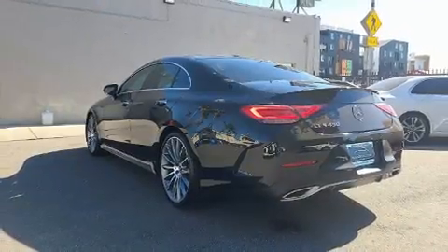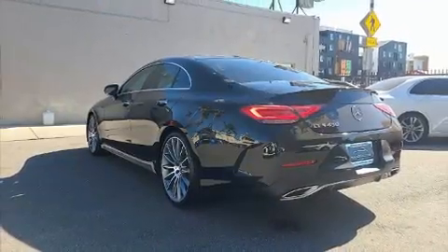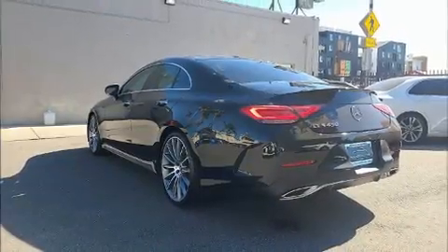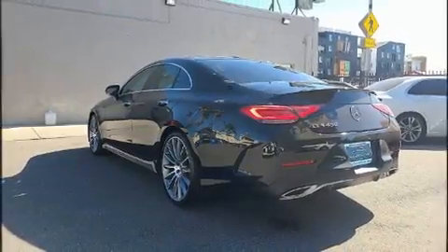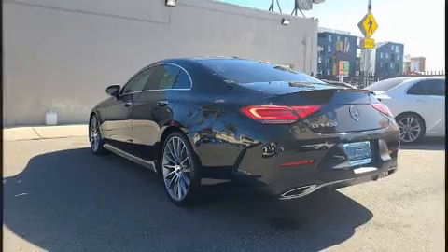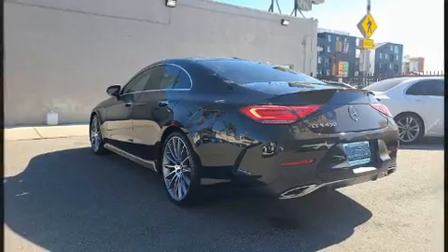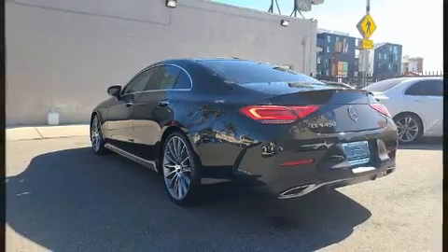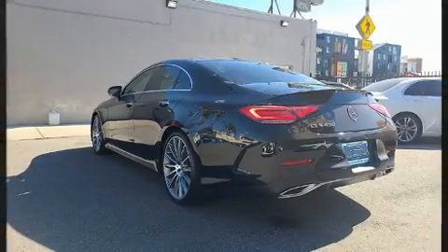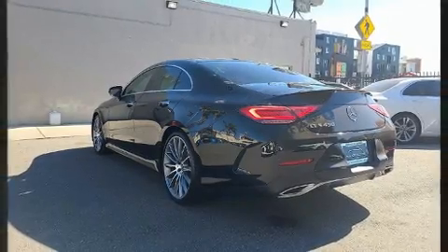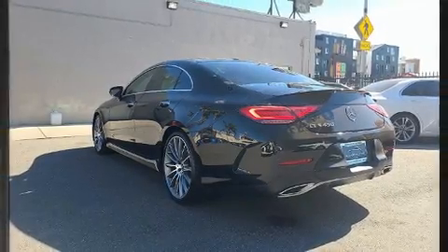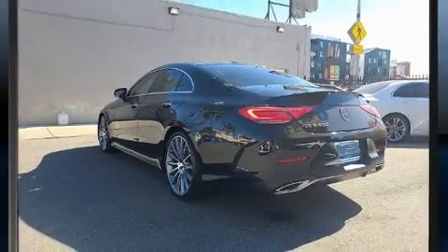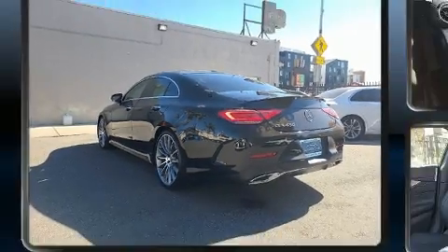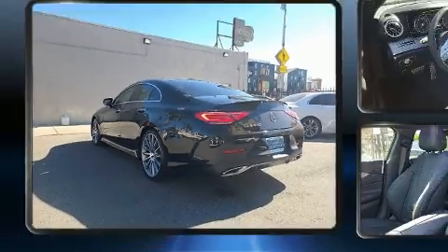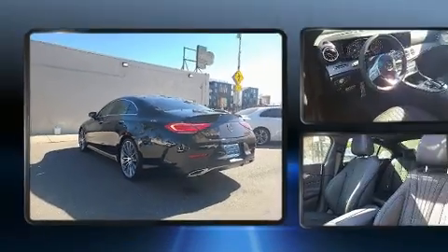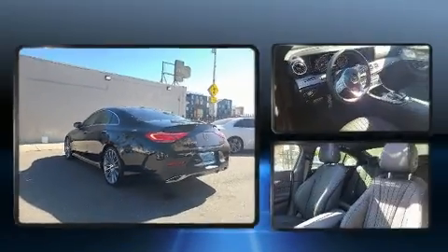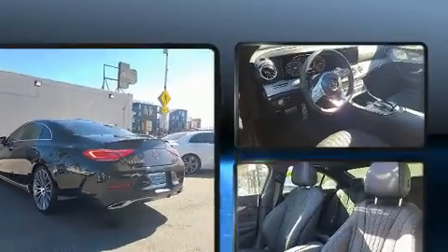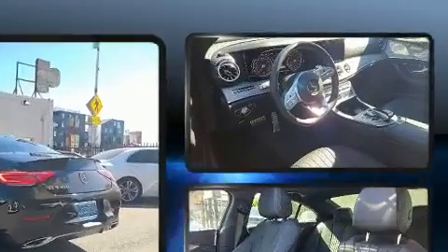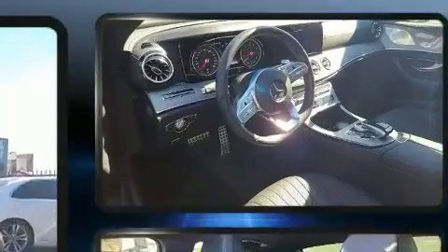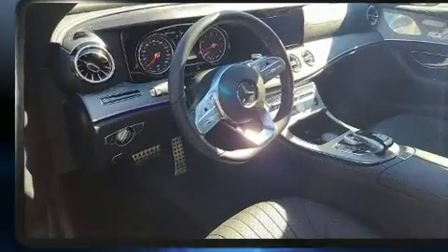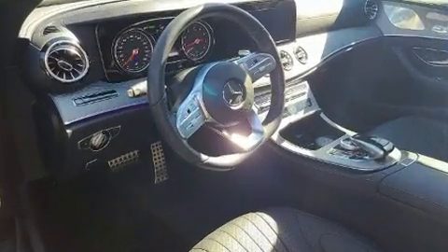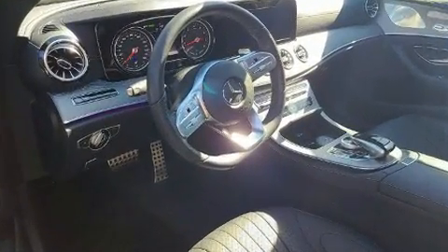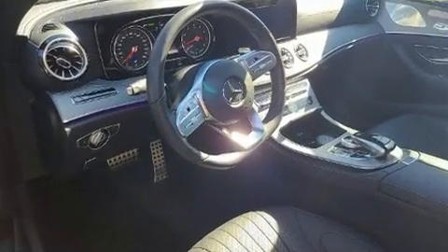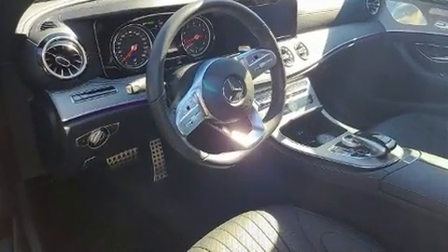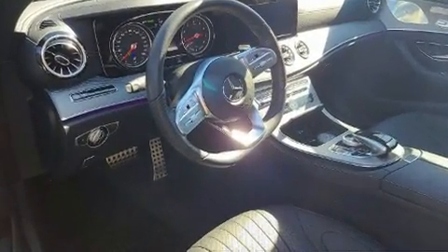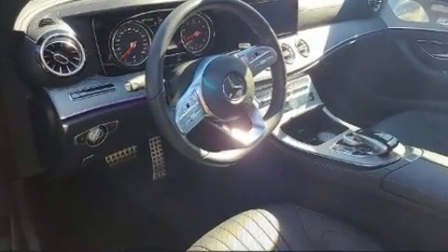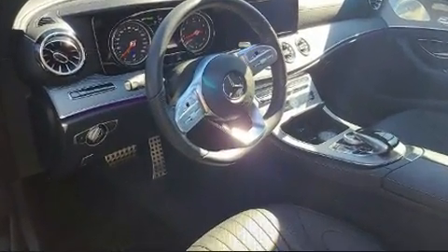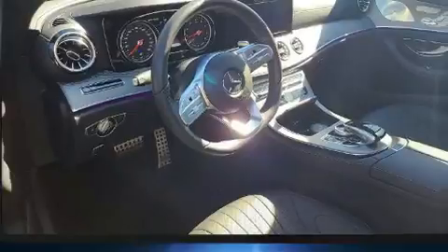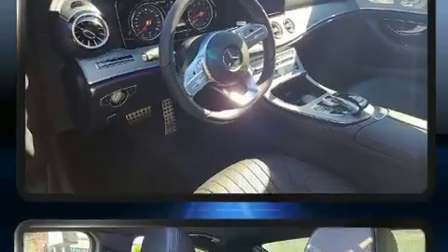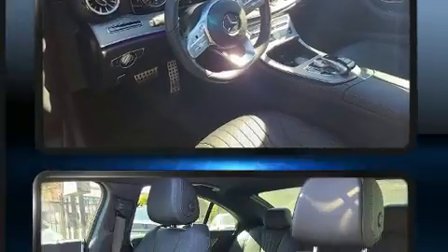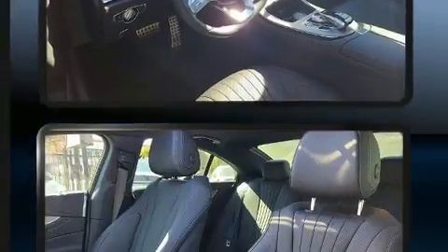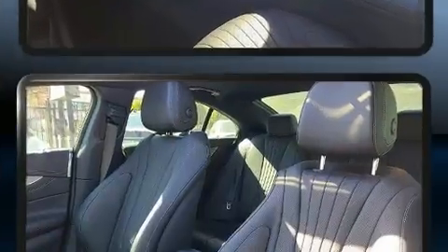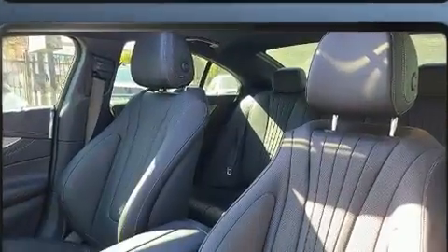Under the hood, you'll find a six-cylinder engine with more than 300 horsepower, providing a smooth and predictable driving experience.